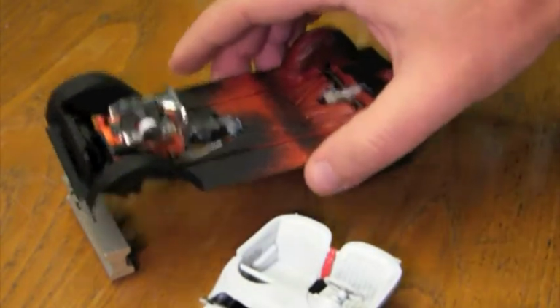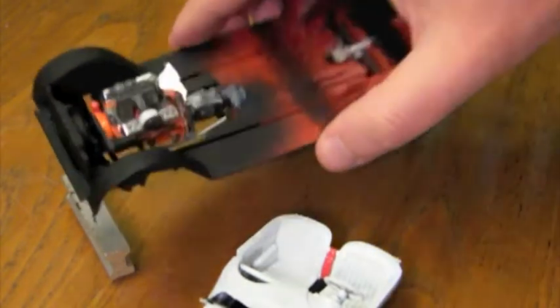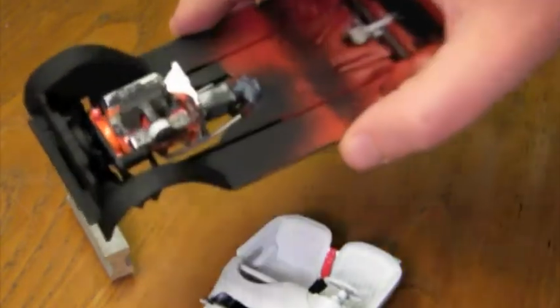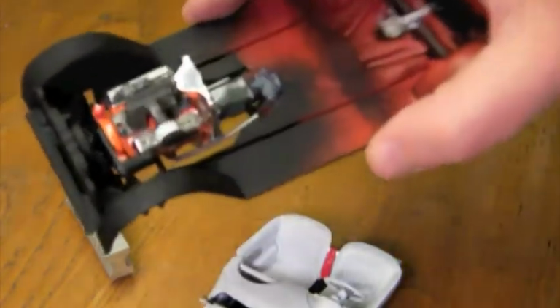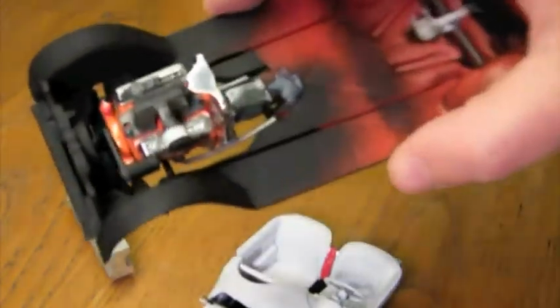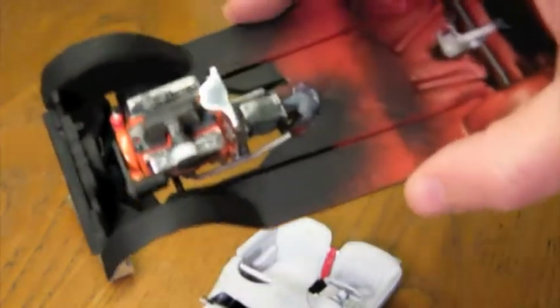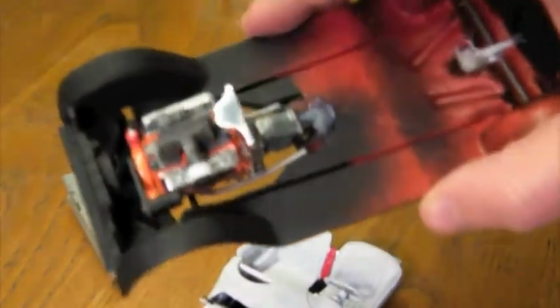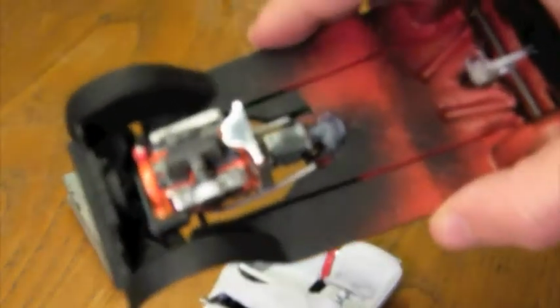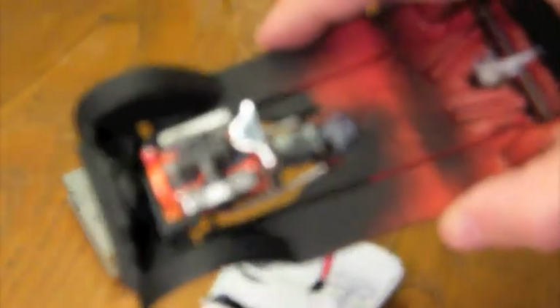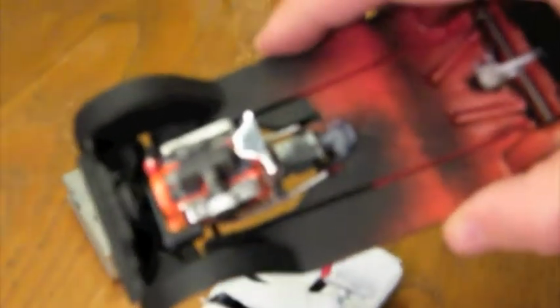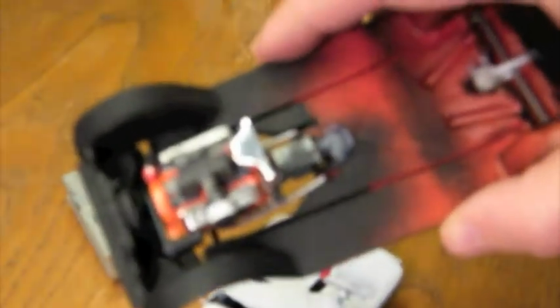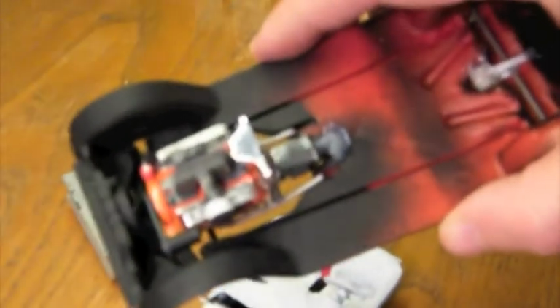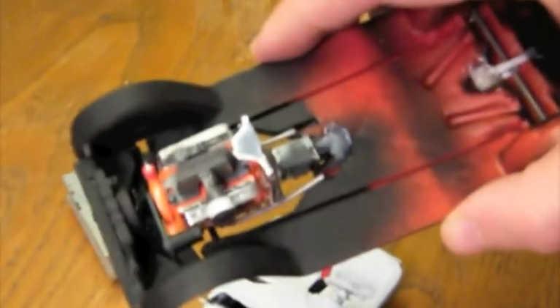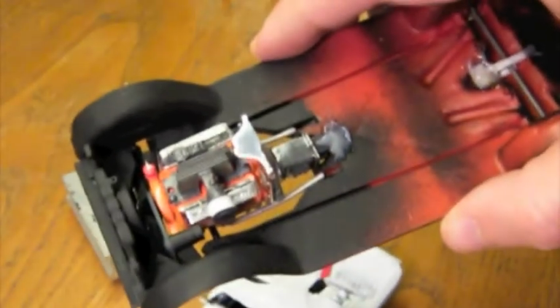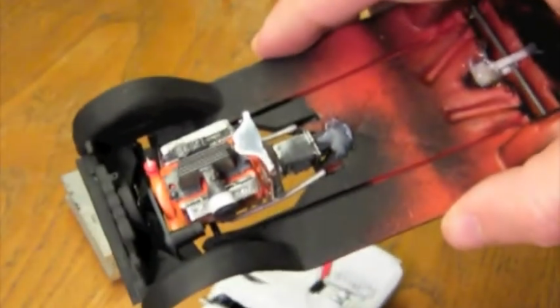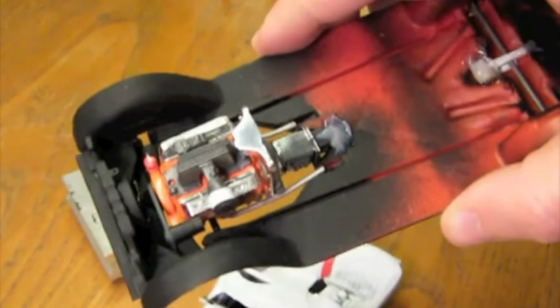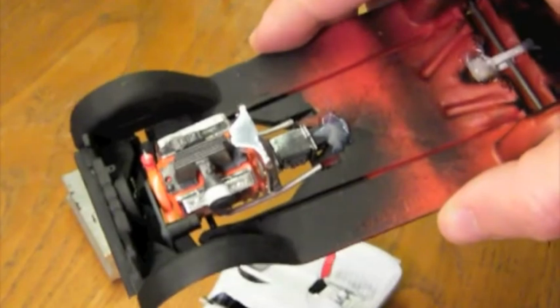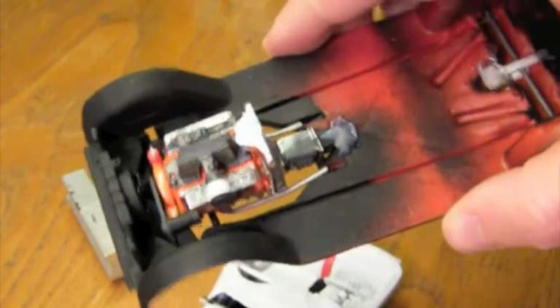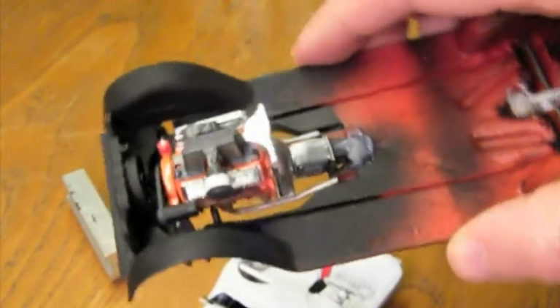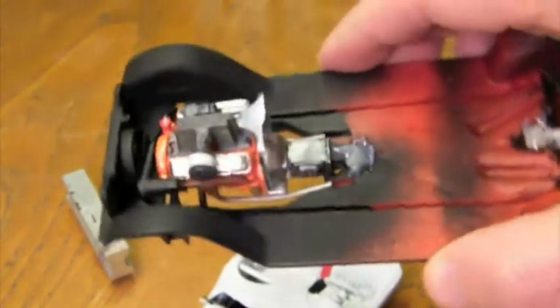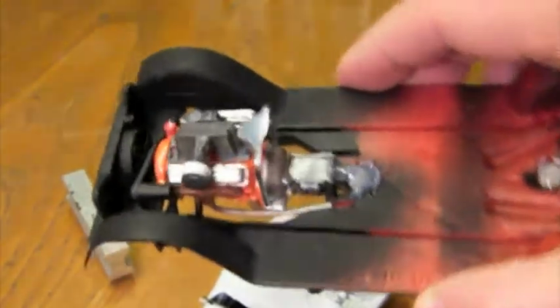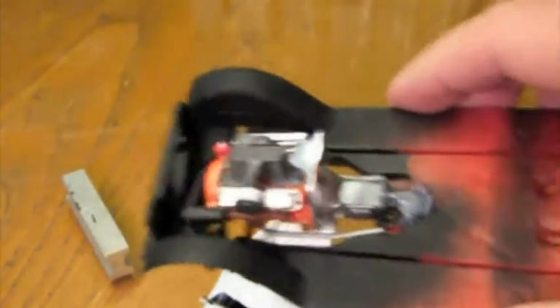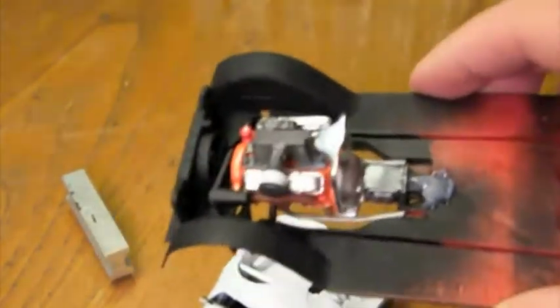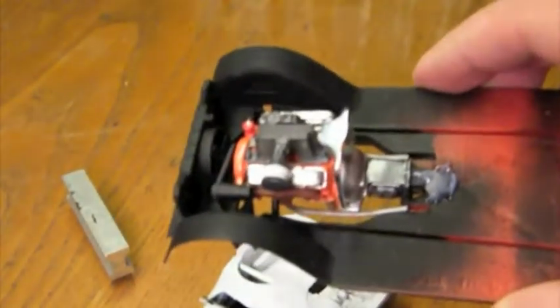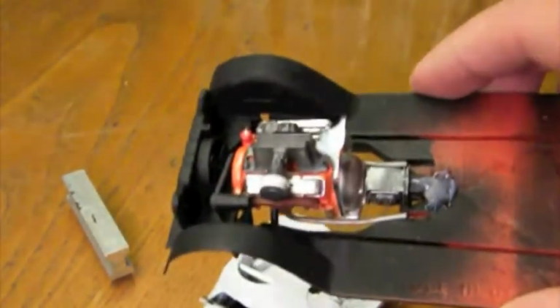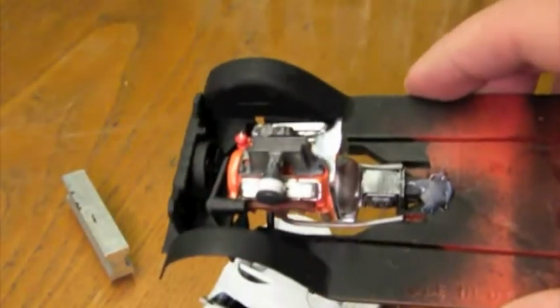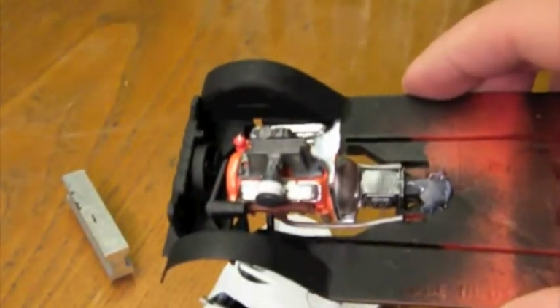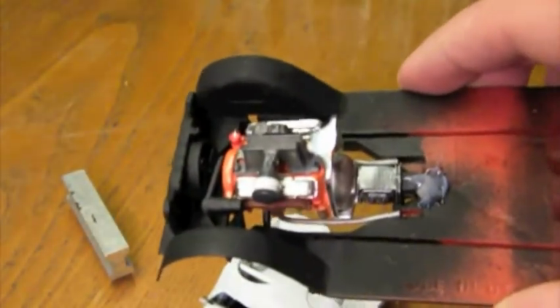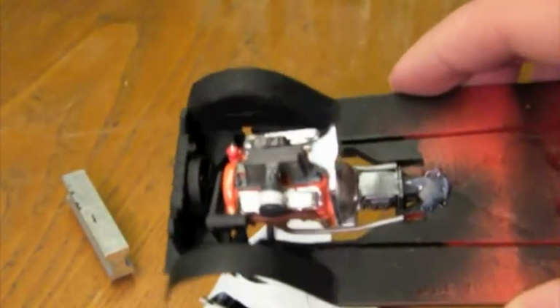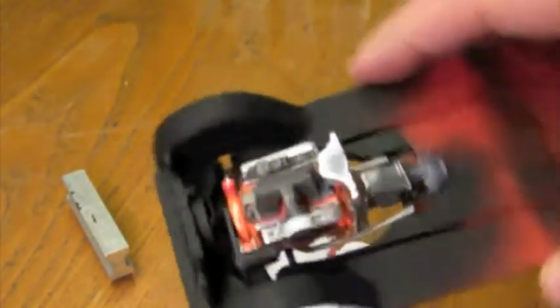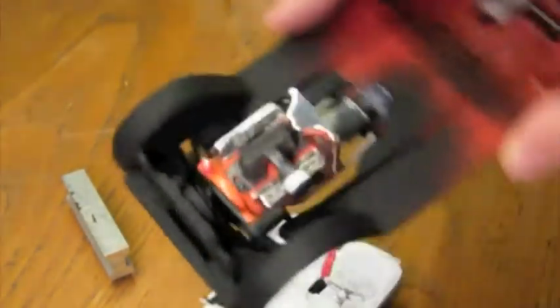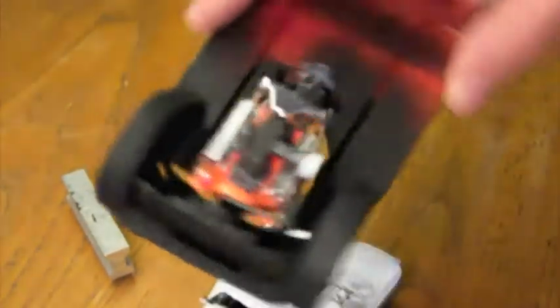I also got the engine installed and mostly finished. I still need to add the battery and make hoses and wires, but so far it looks pretty decent.